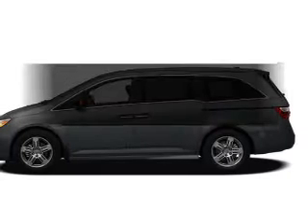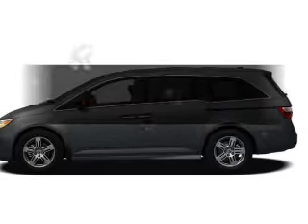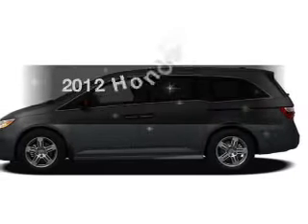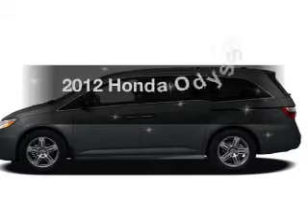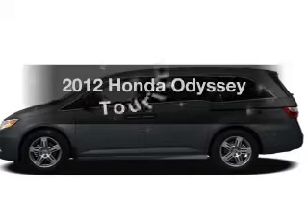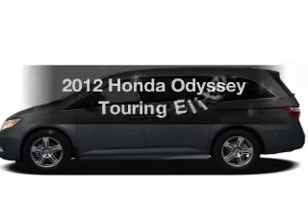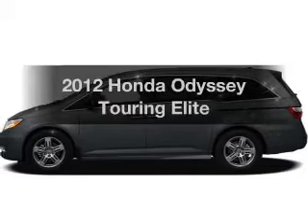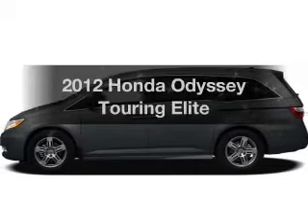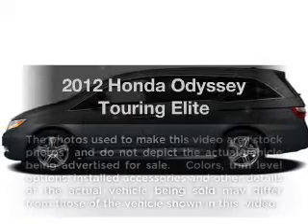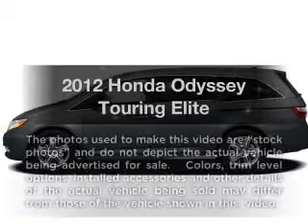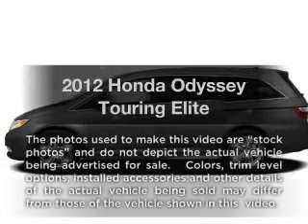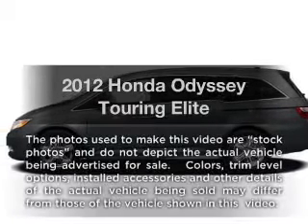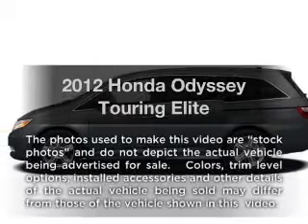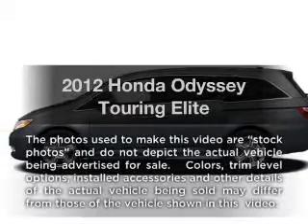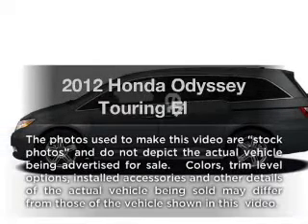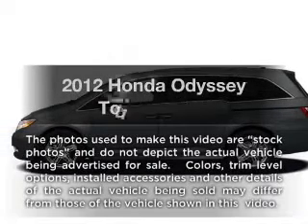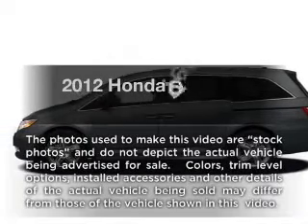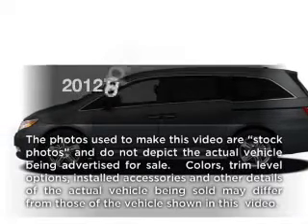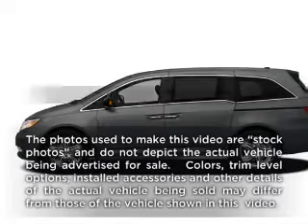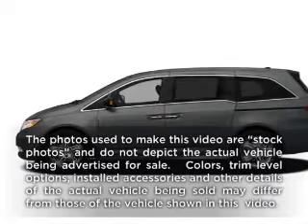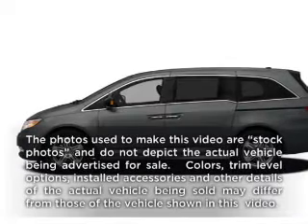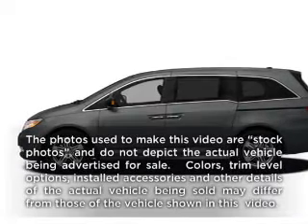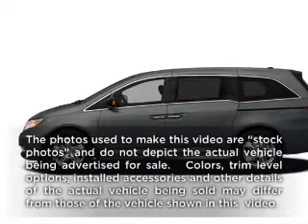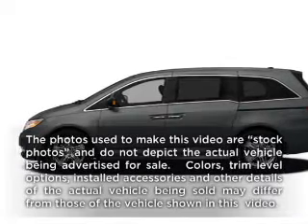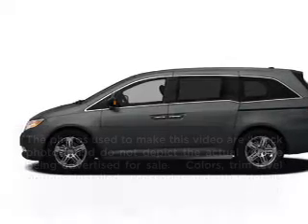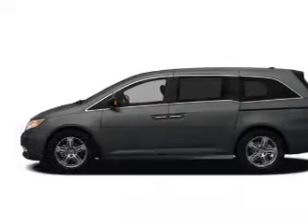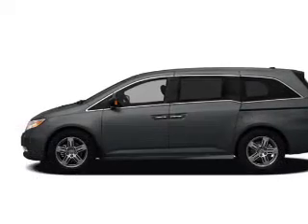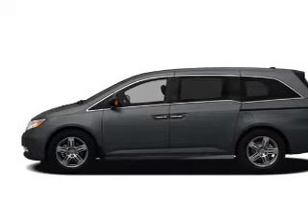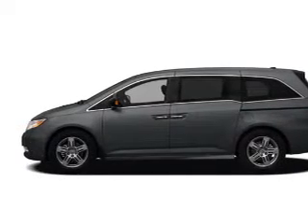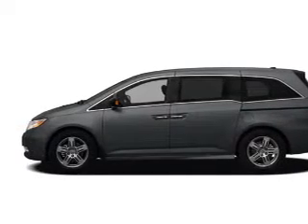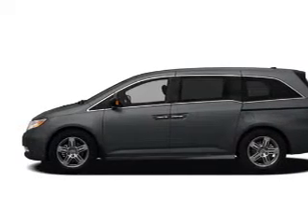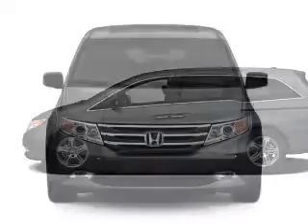Get noticed in this 2012 Honda Odyssey. This is the set of wheels you've been looking for.